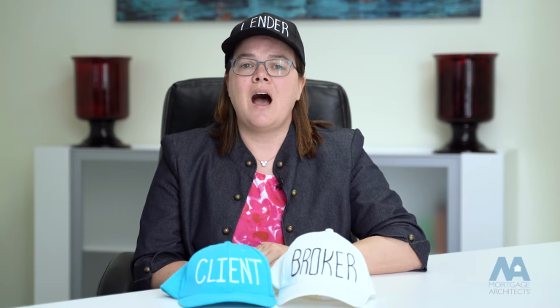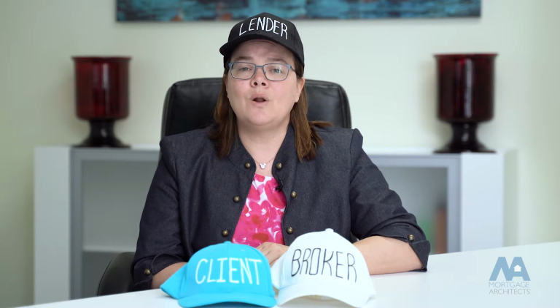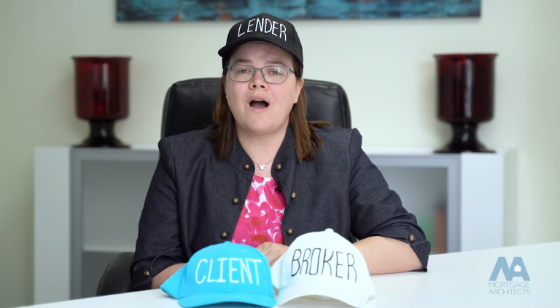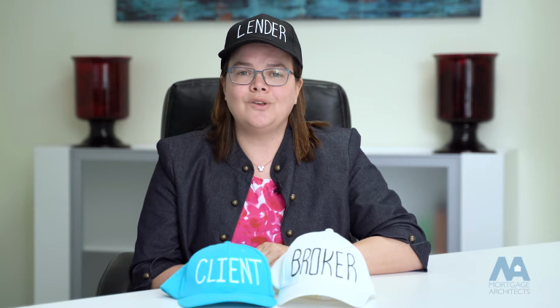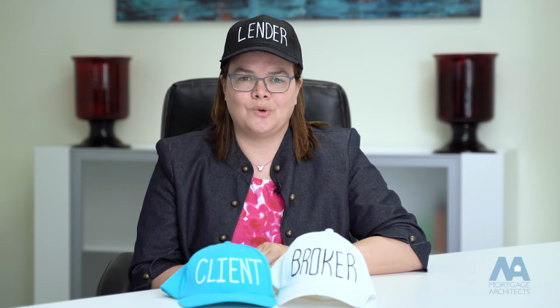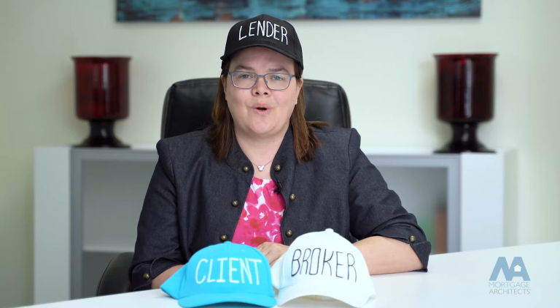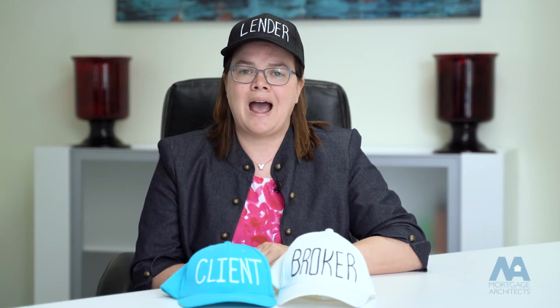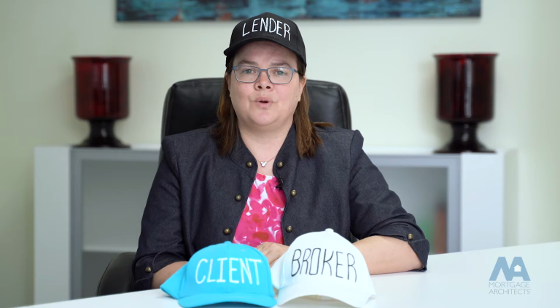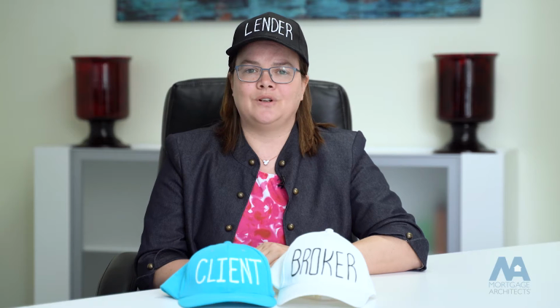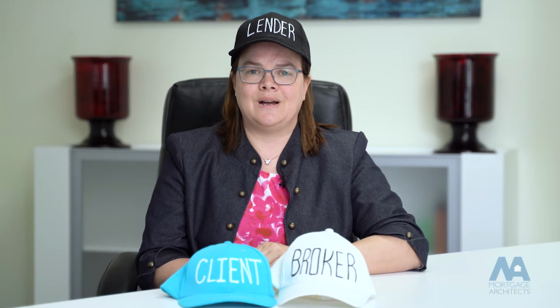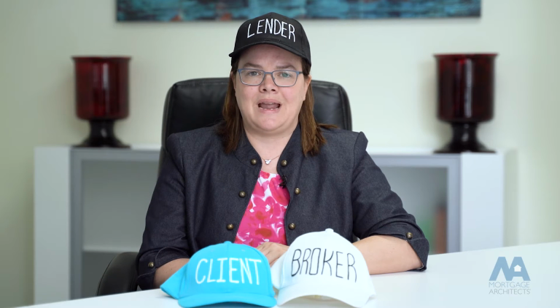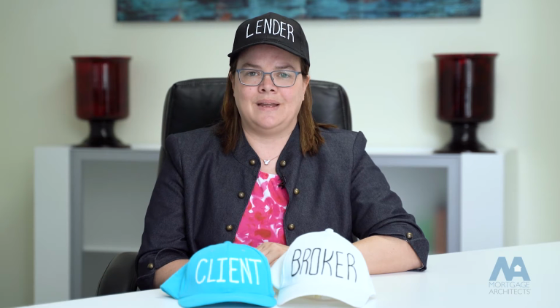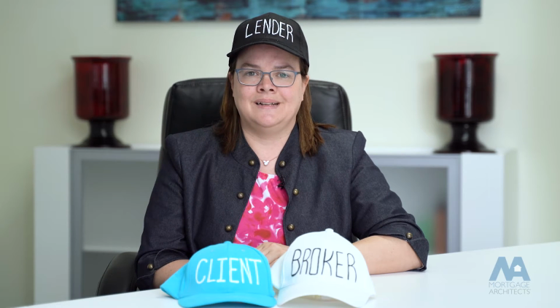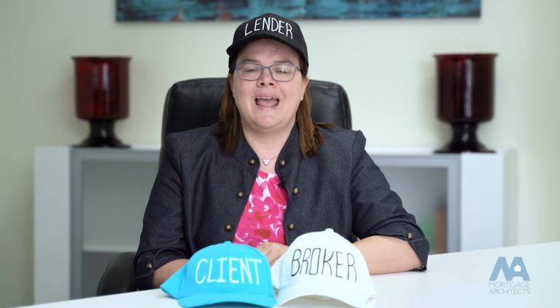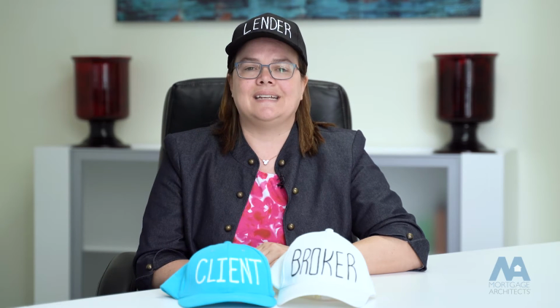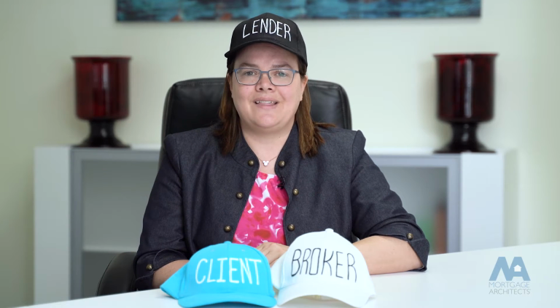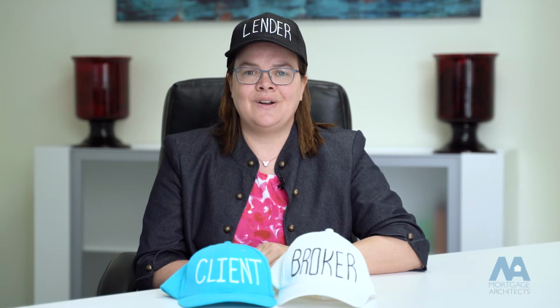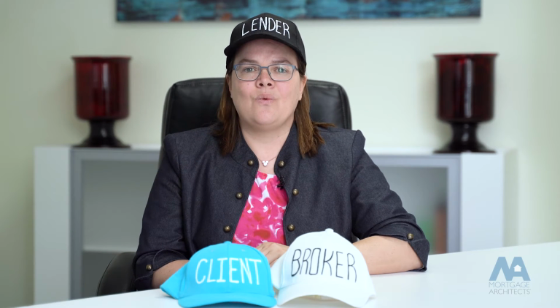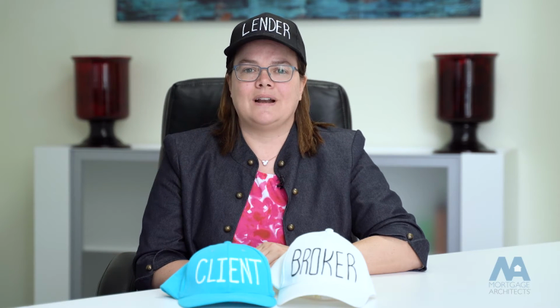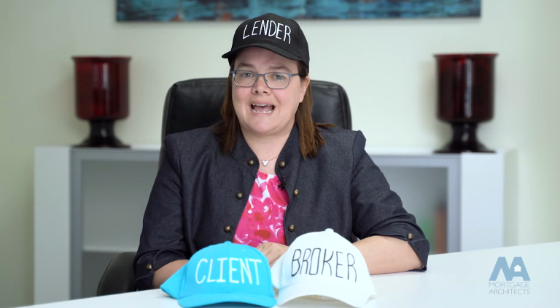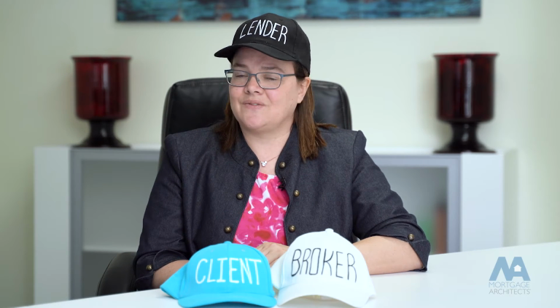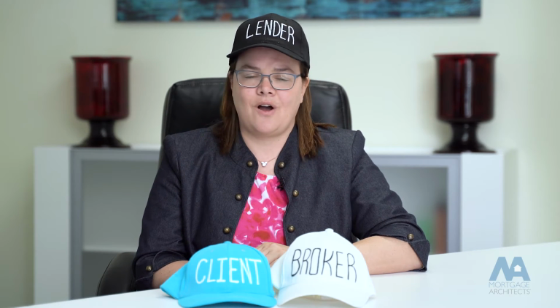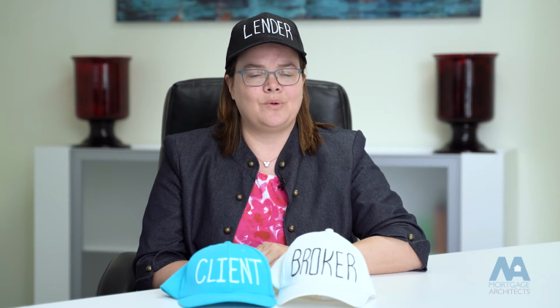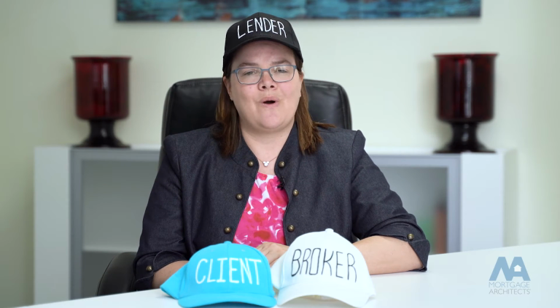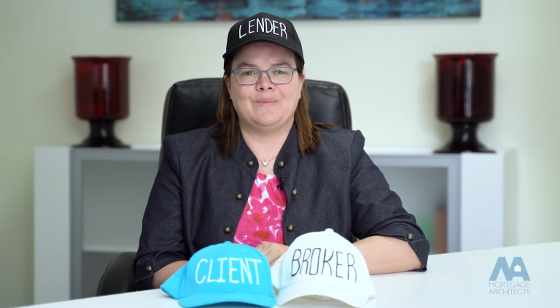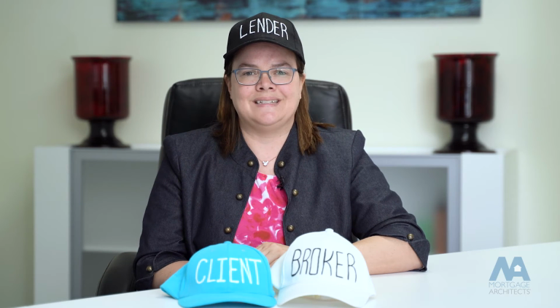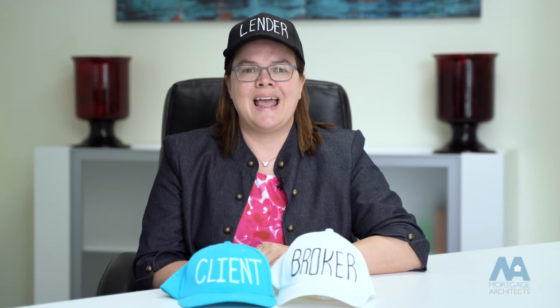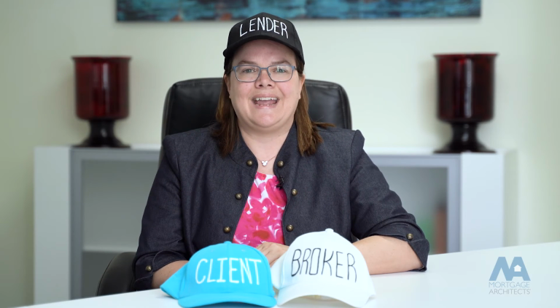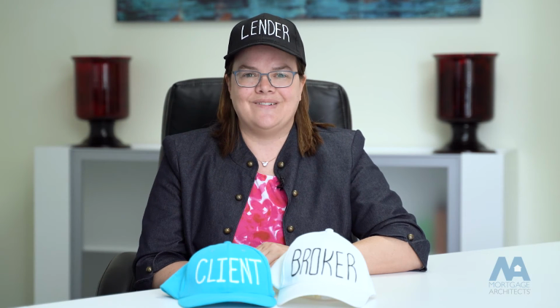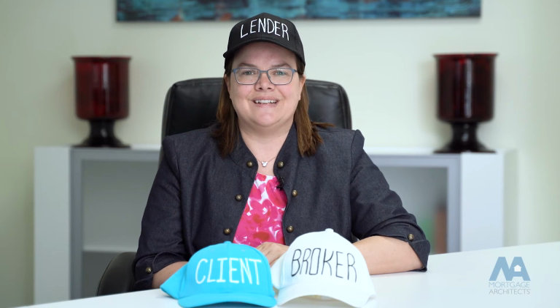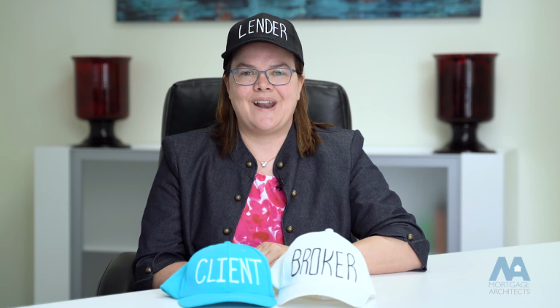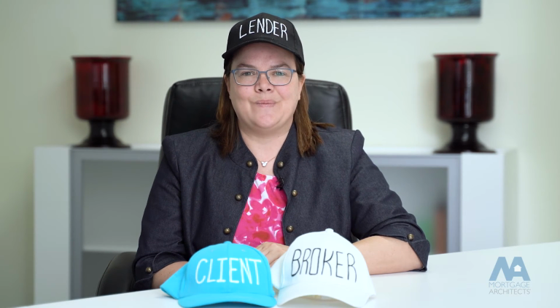I'm going to walk you through how to prove your down payment, and together we're going to satisfy all the requirements and get you into that home.